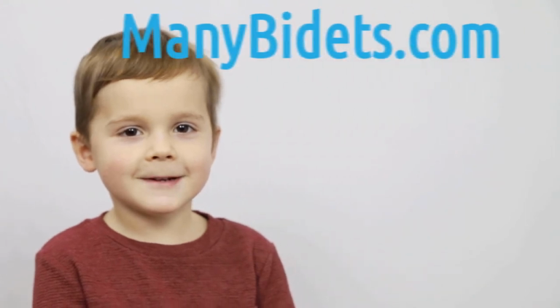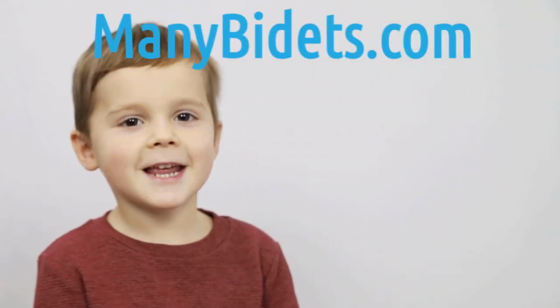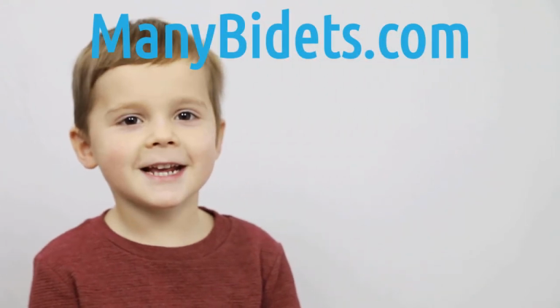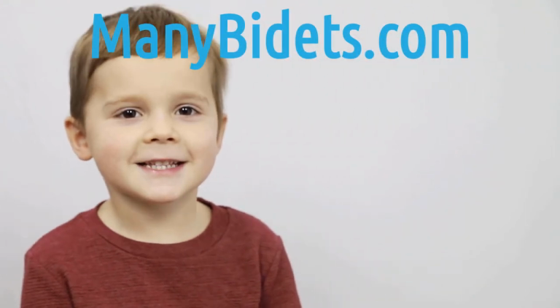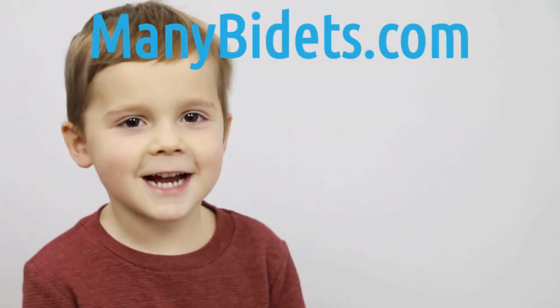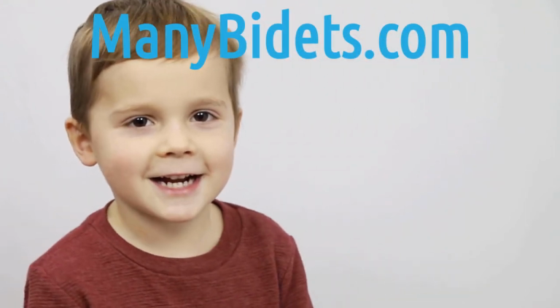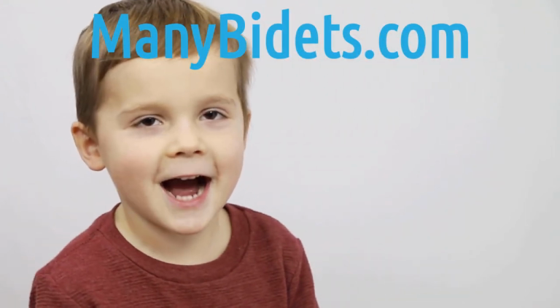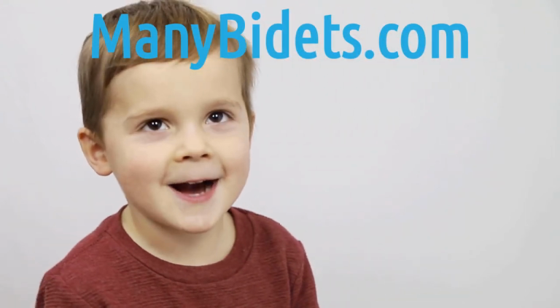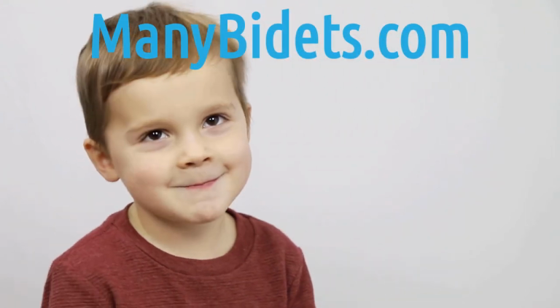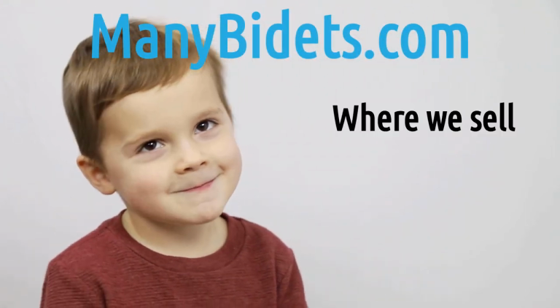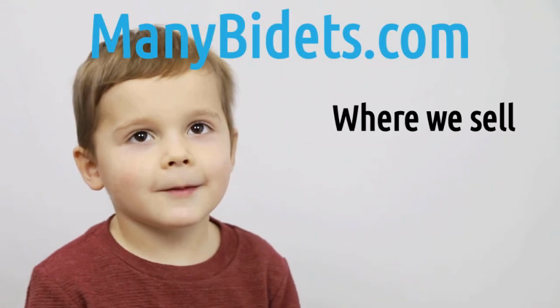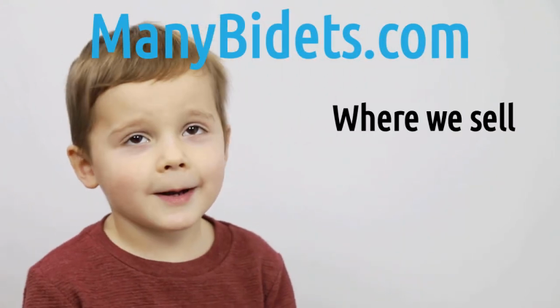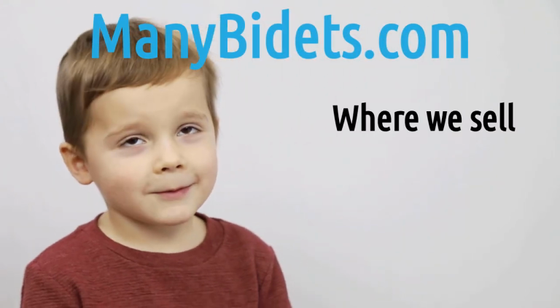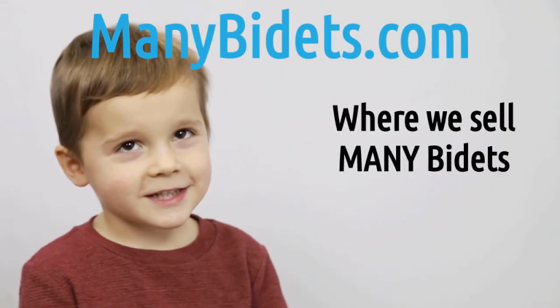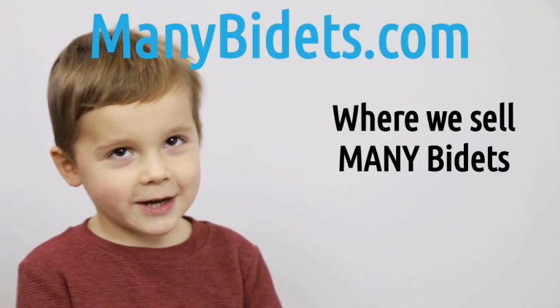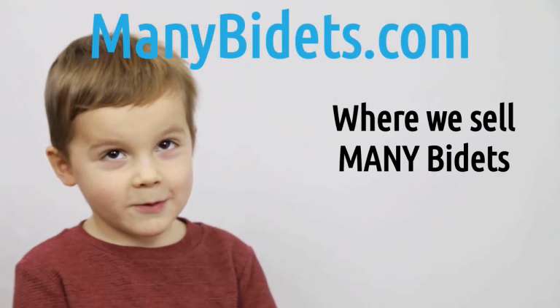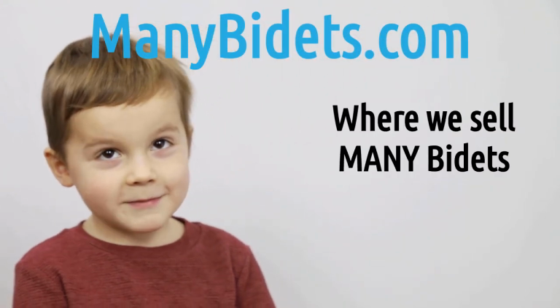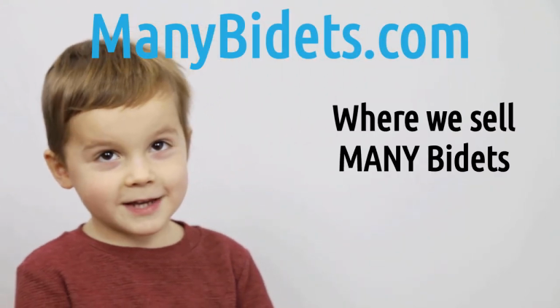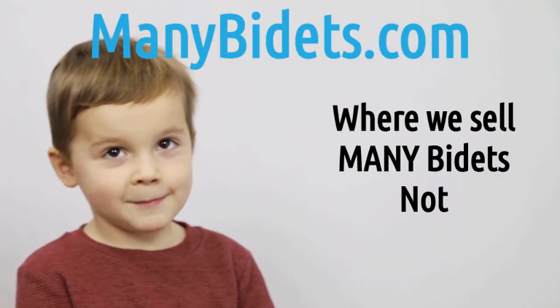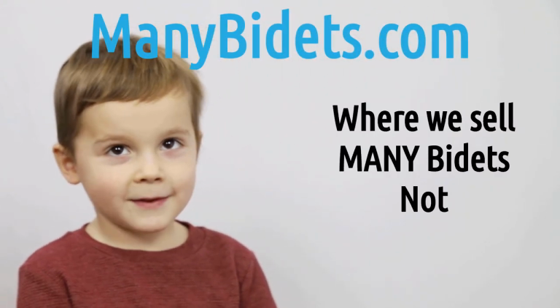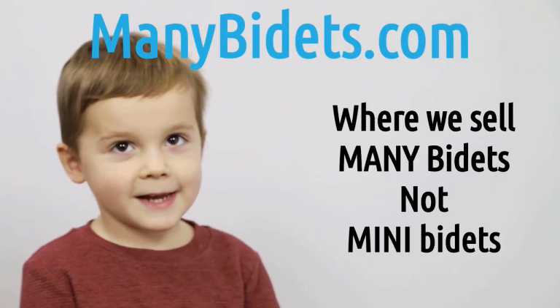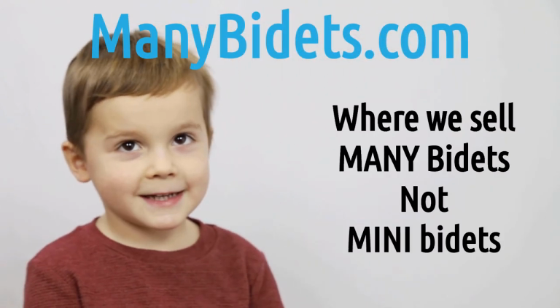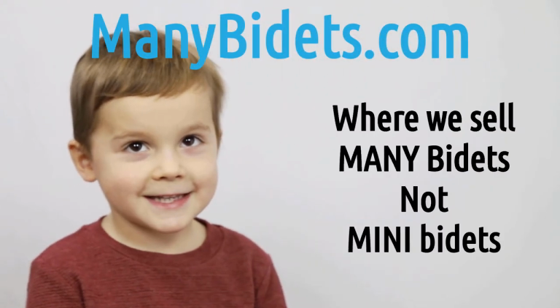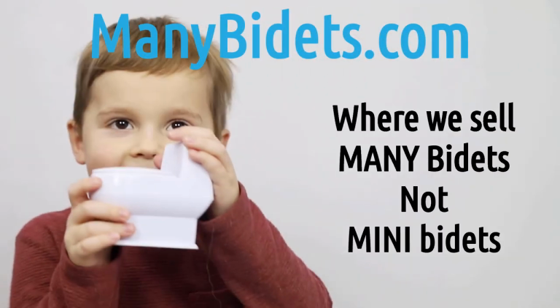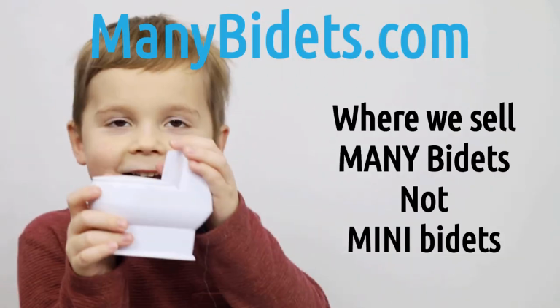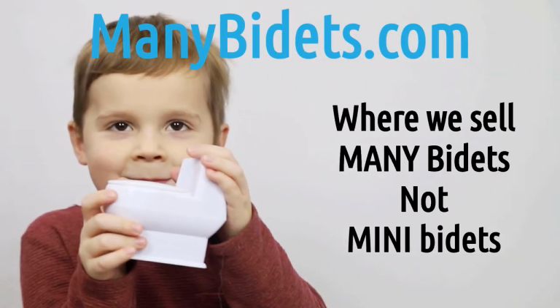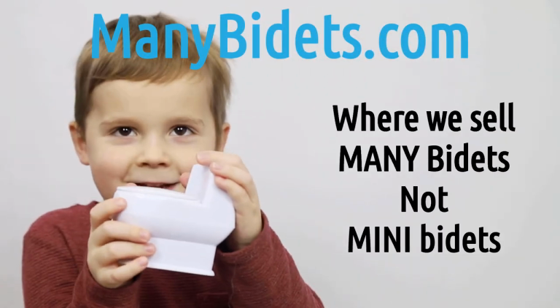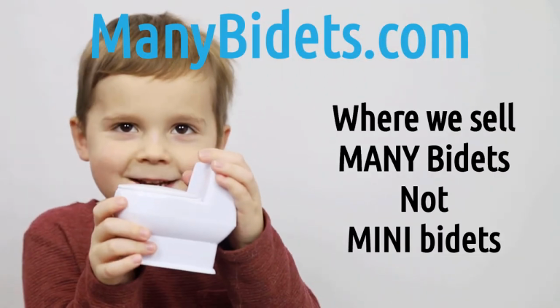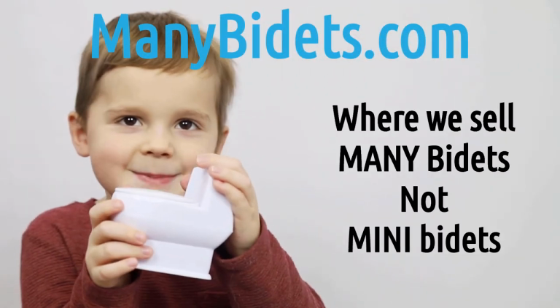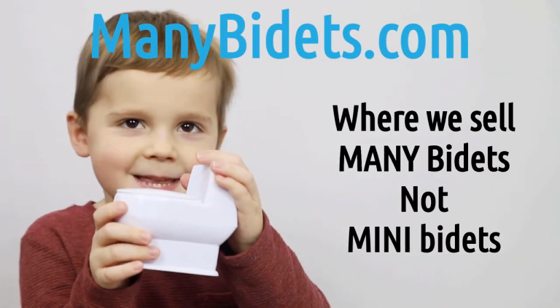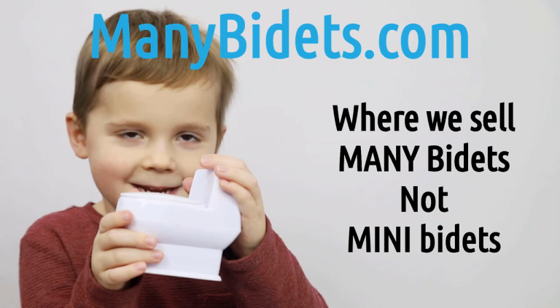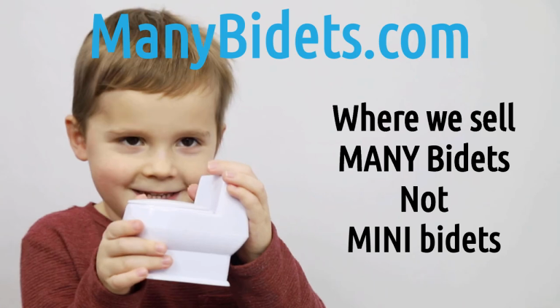MiniBidets.com — where we sell mini bidets, not mini bidets.